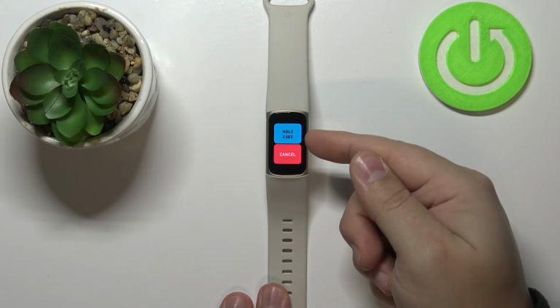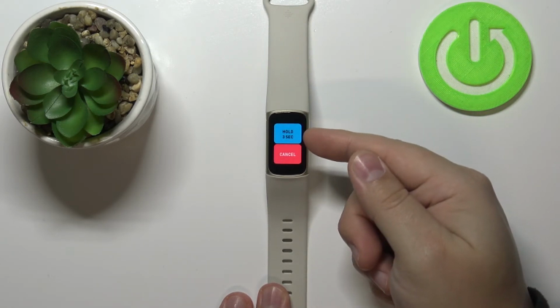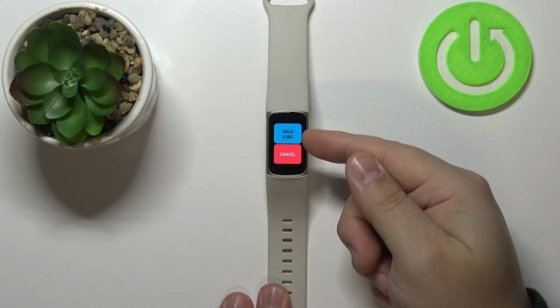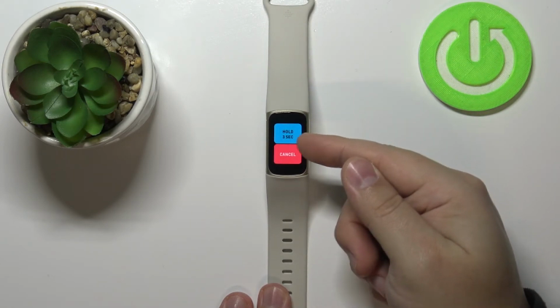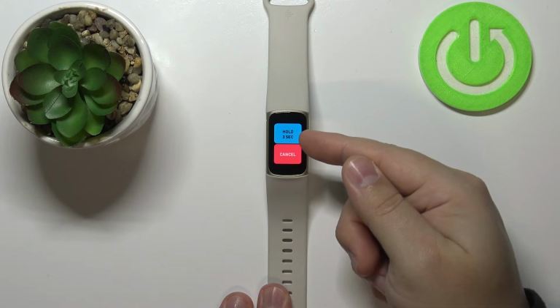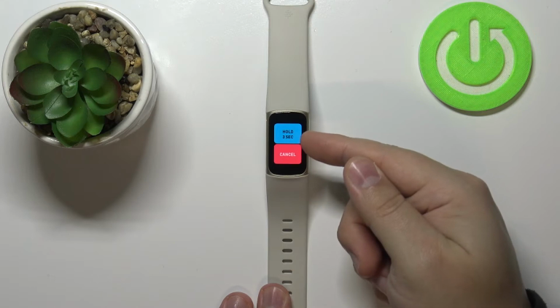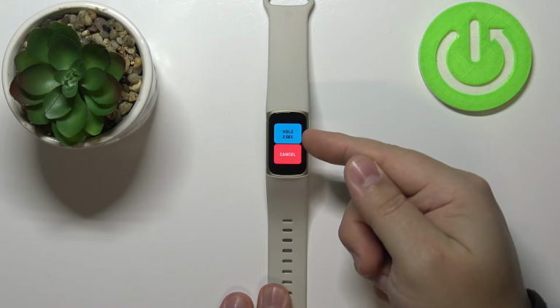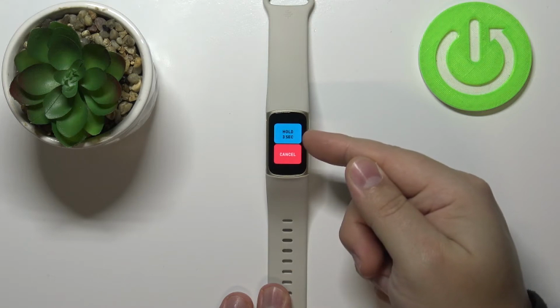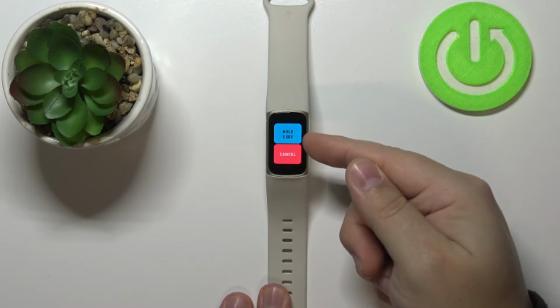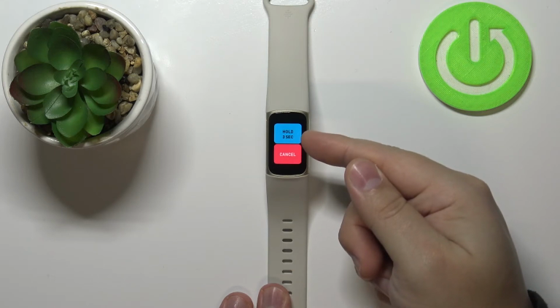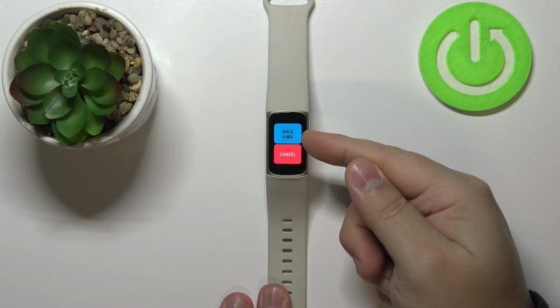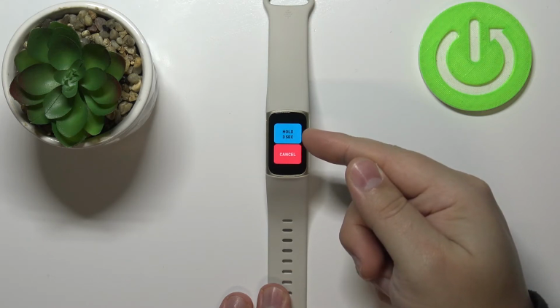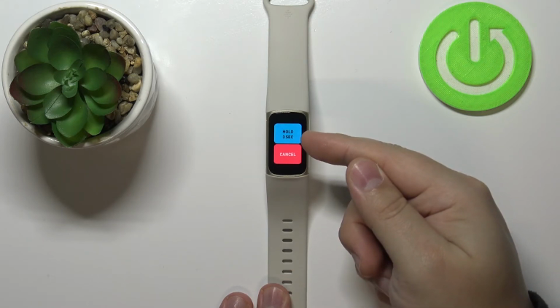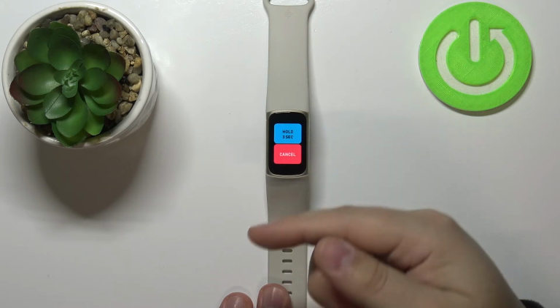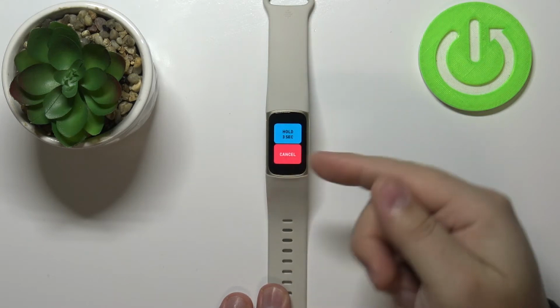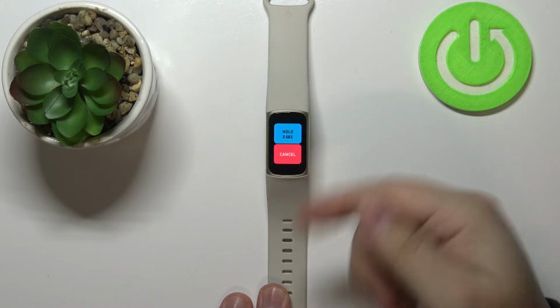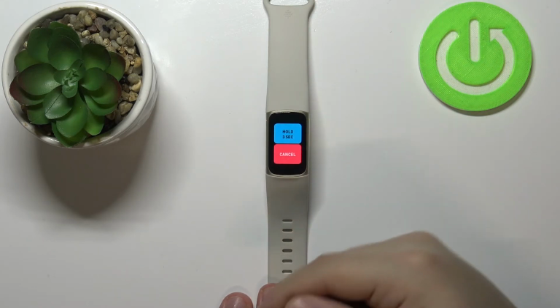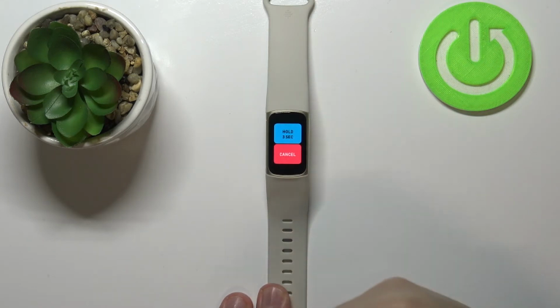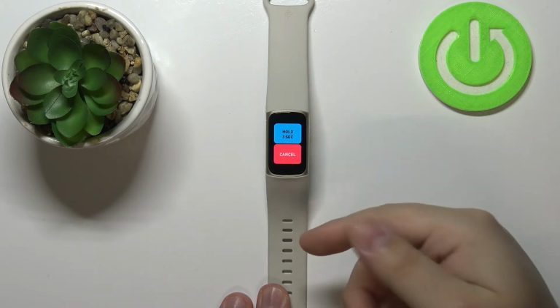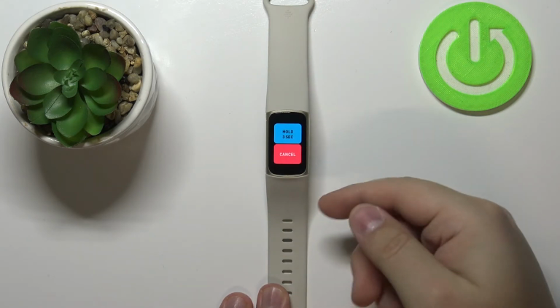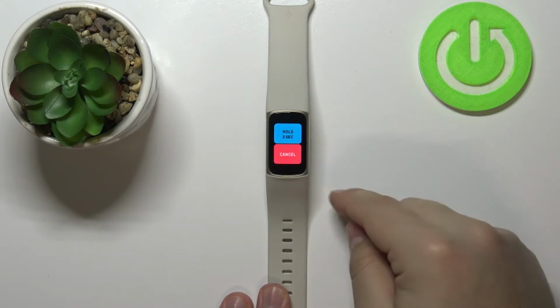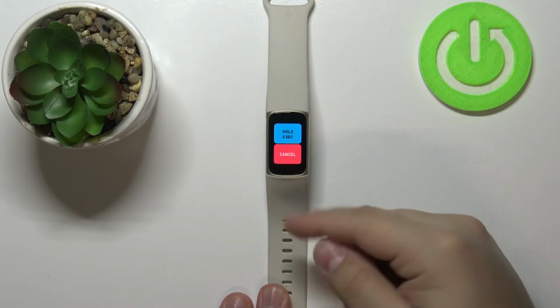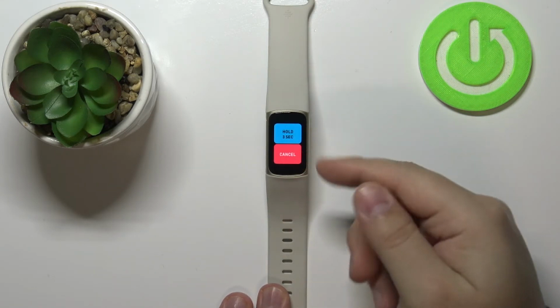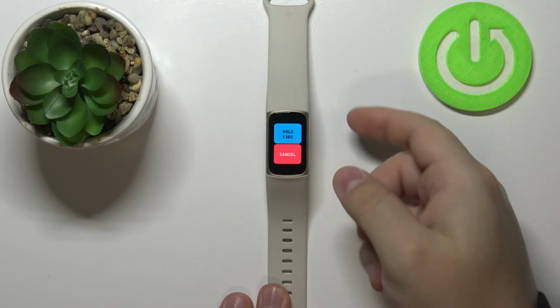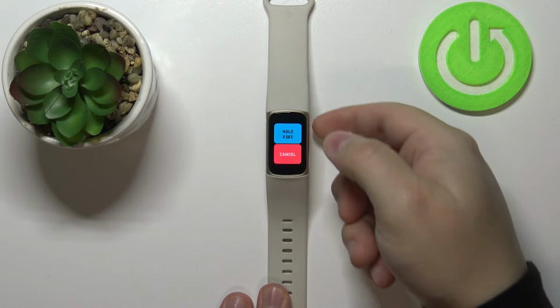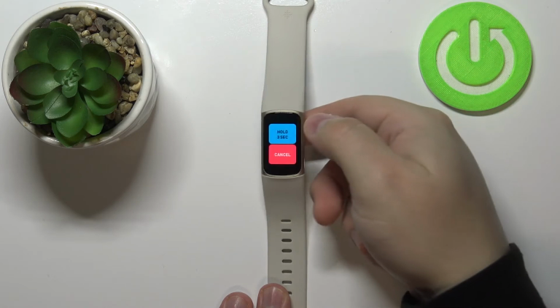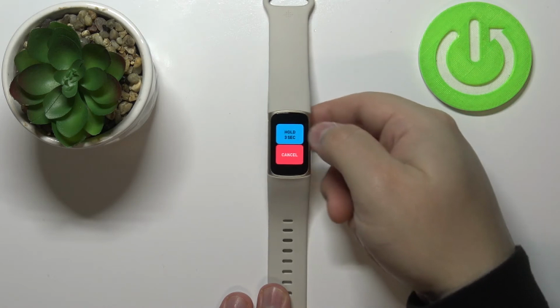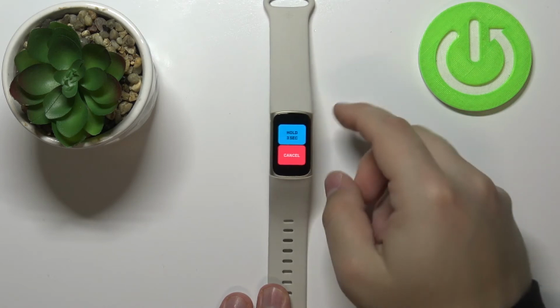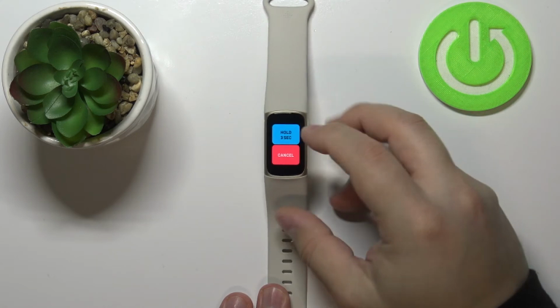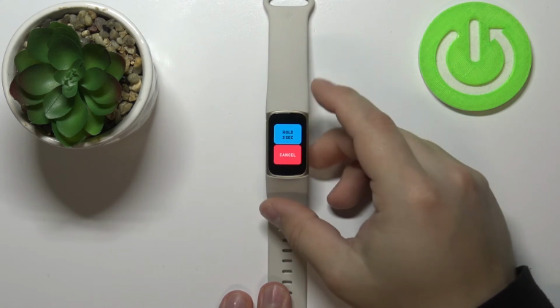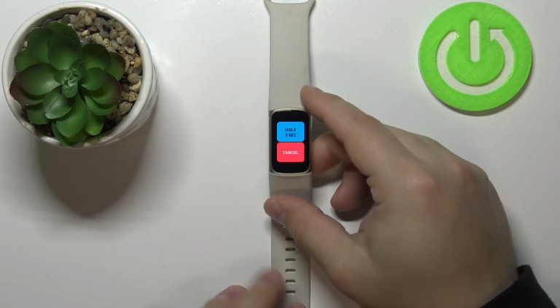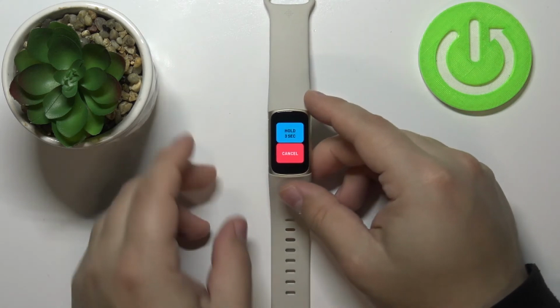Here, scroll down and select the option called Clear User Data. Now scroll down, and here we need to press and hold on this button for about three seconds to confirm and start the resetting process. So let's press and hold on it.